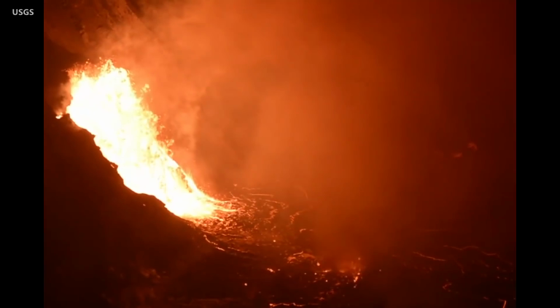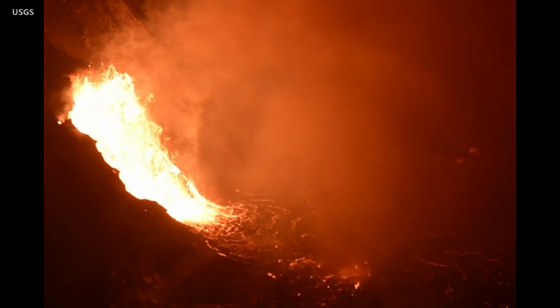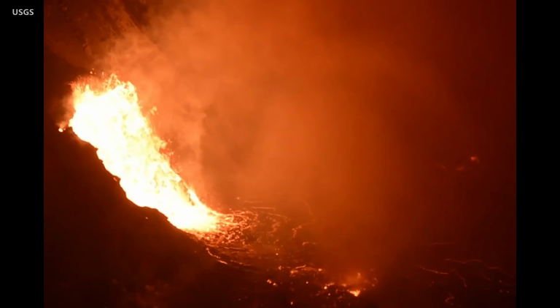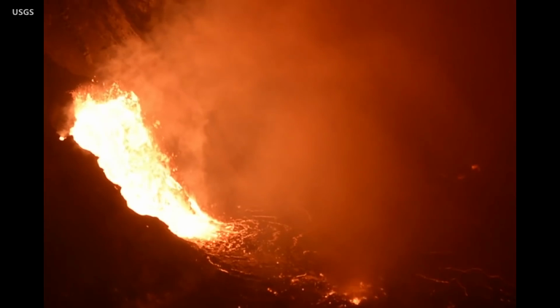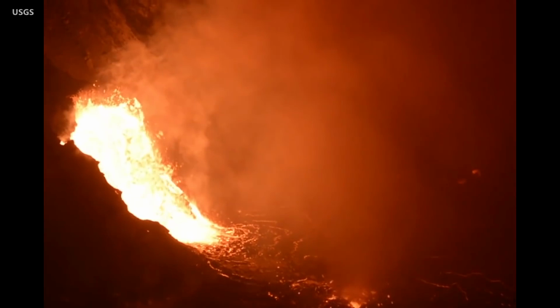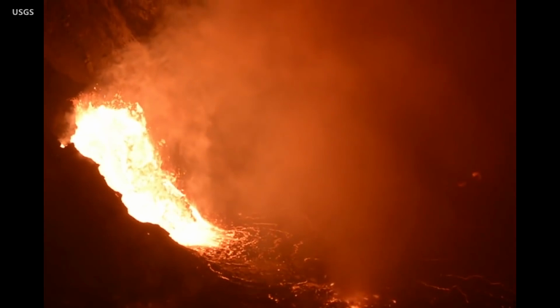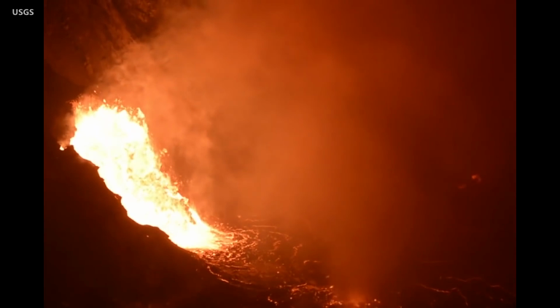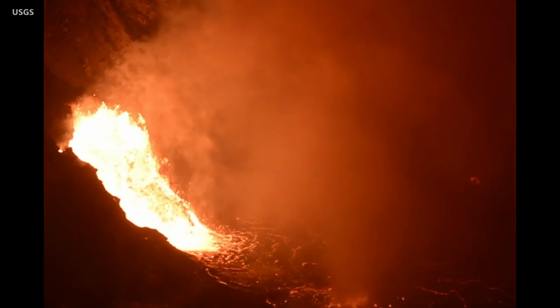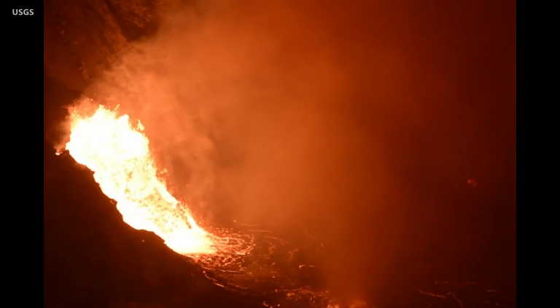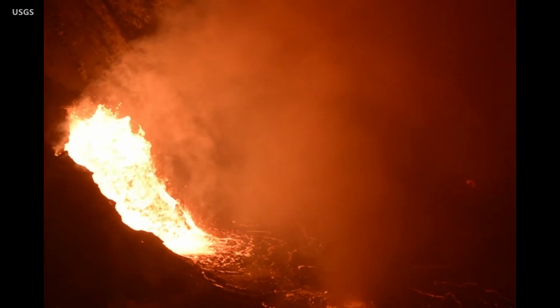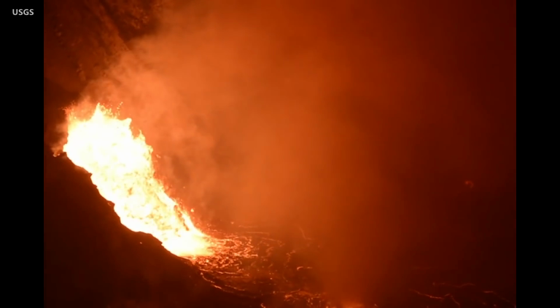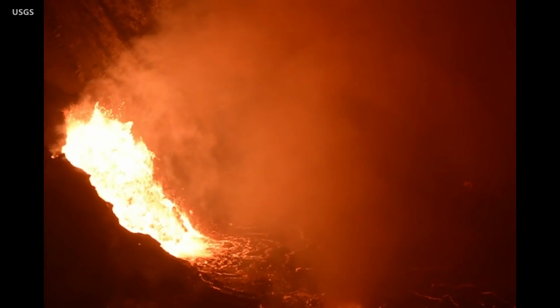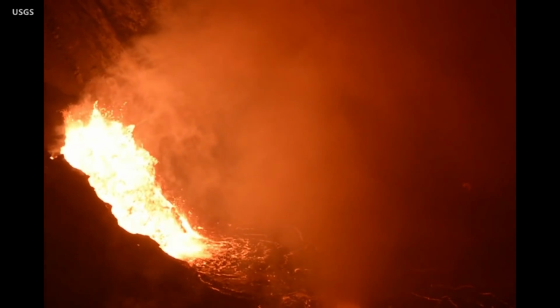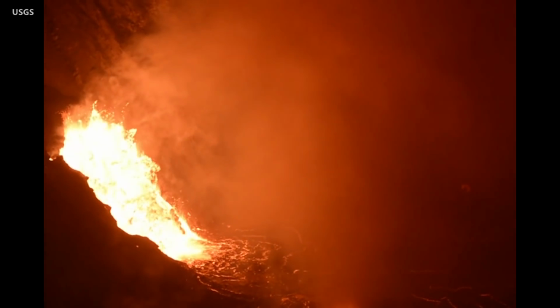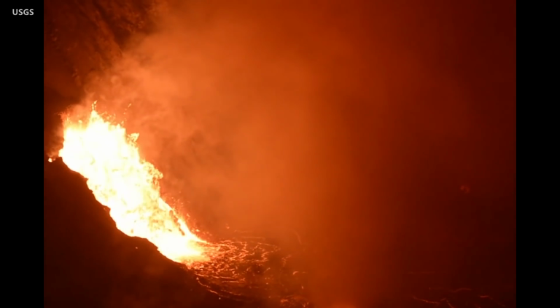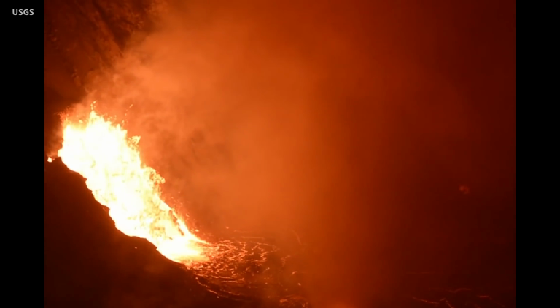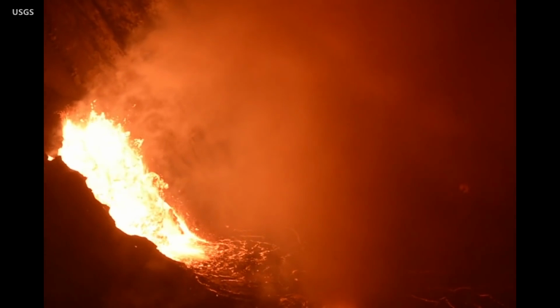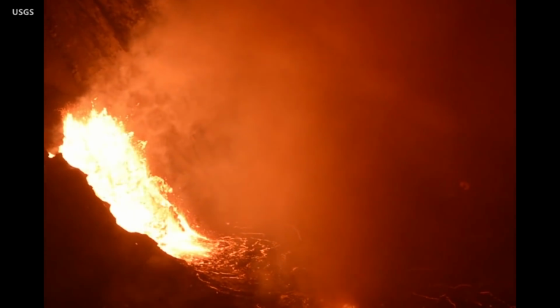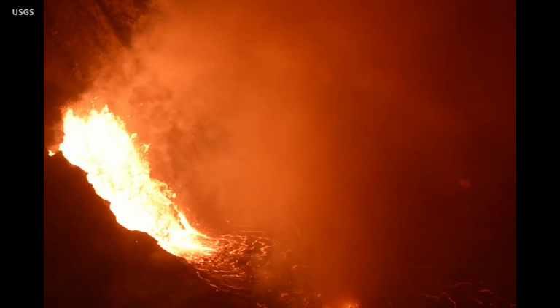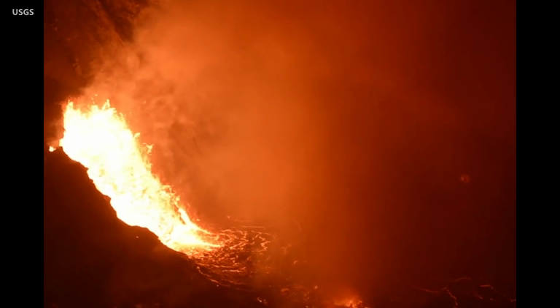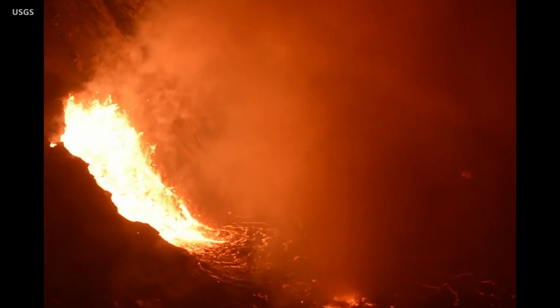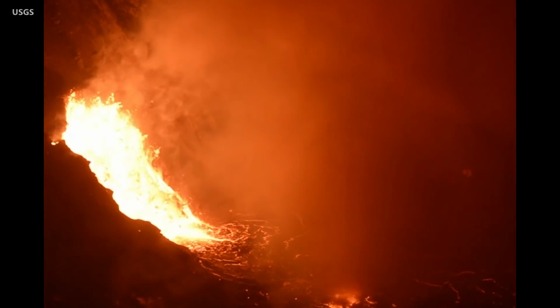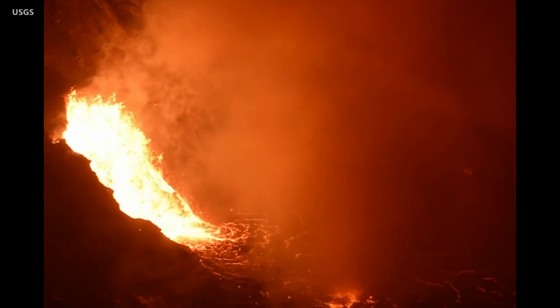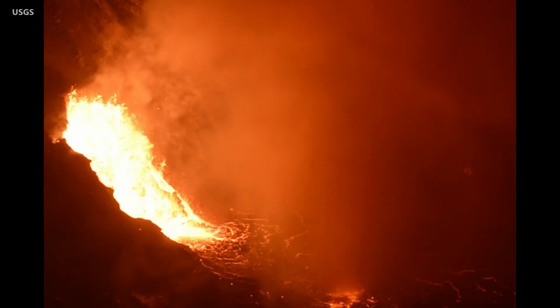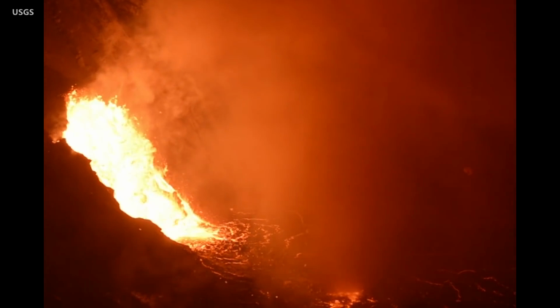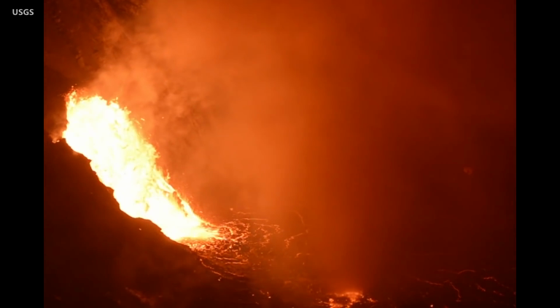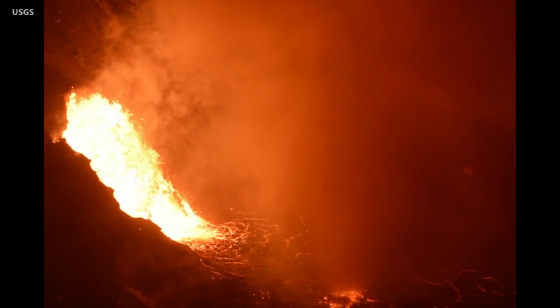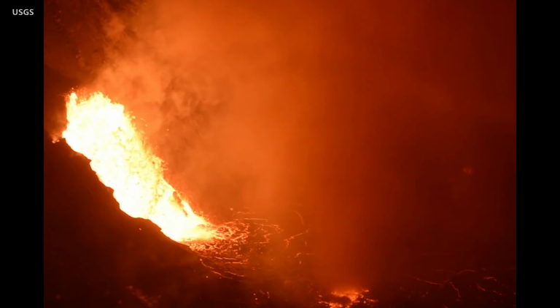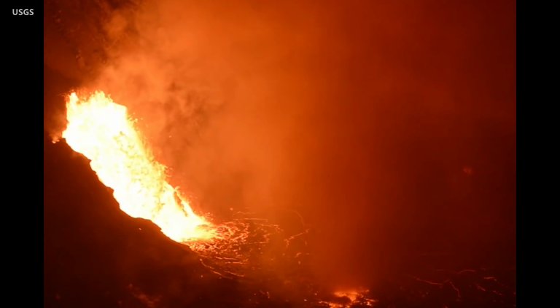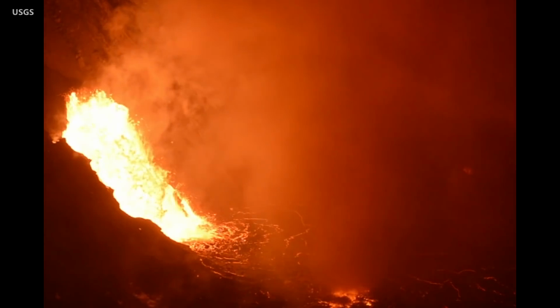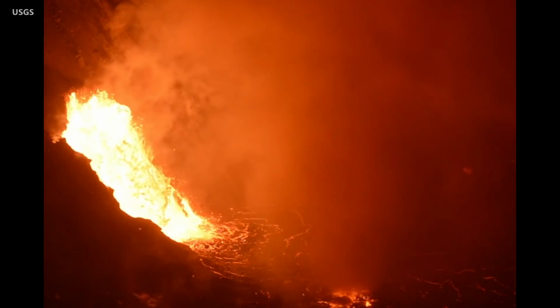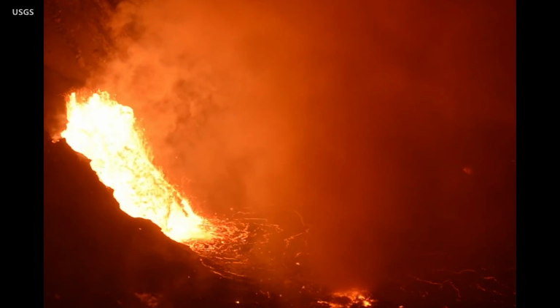Scientists captured a glimpse of a wind vortex on the lava lake, which was strong enough to rip up pieces of the lake's crust.